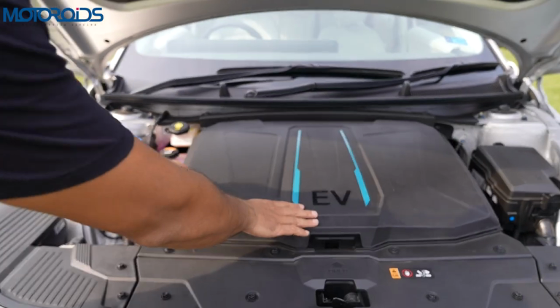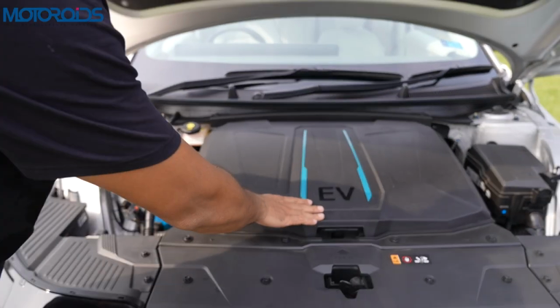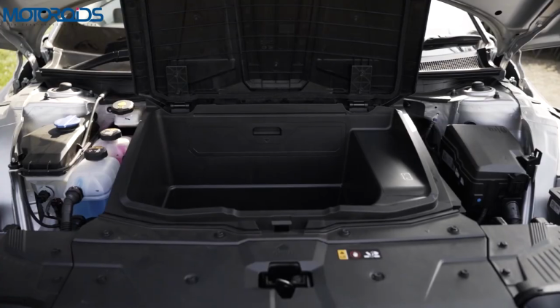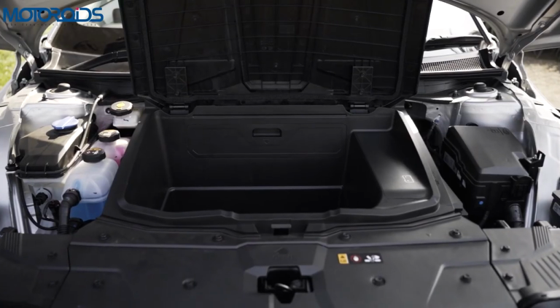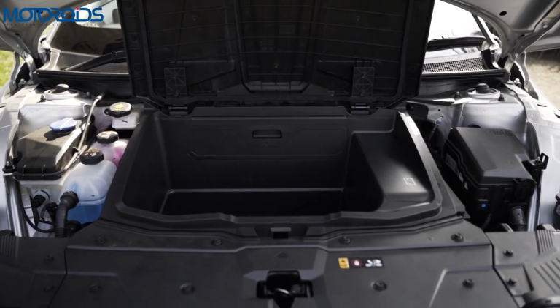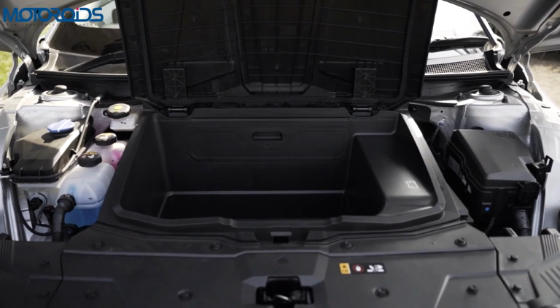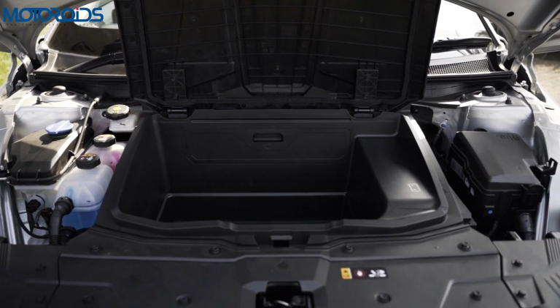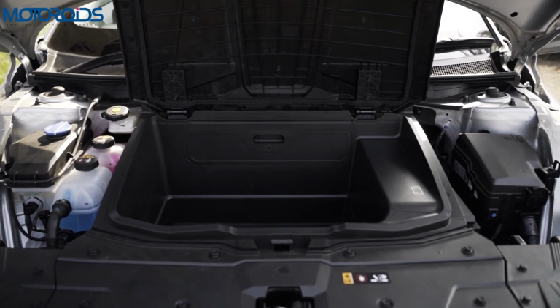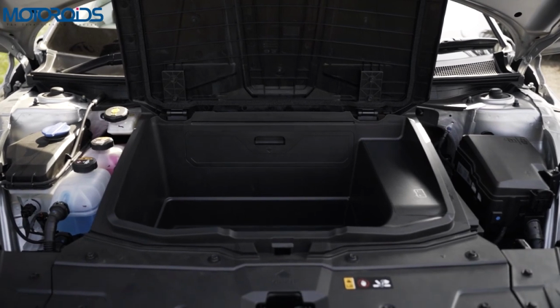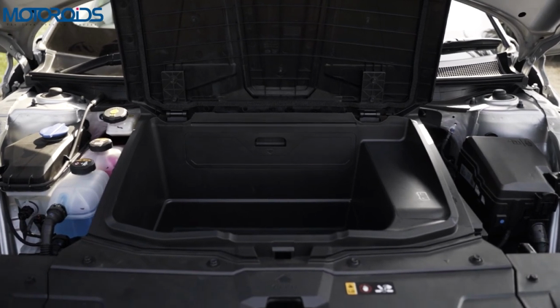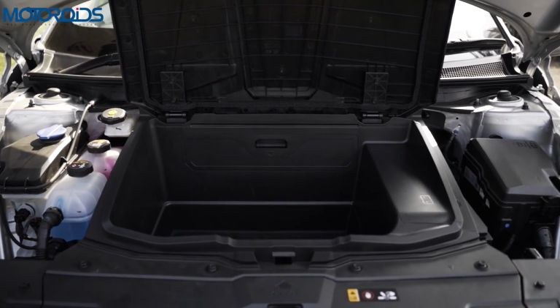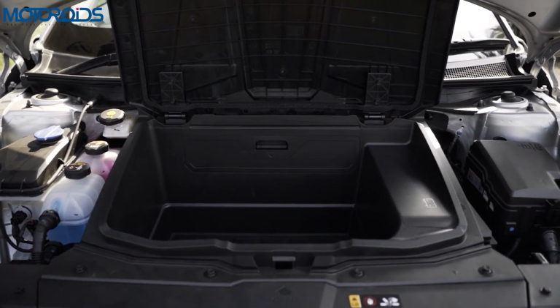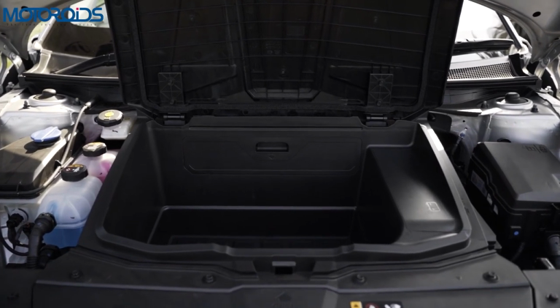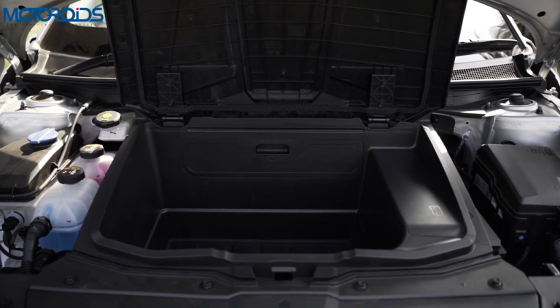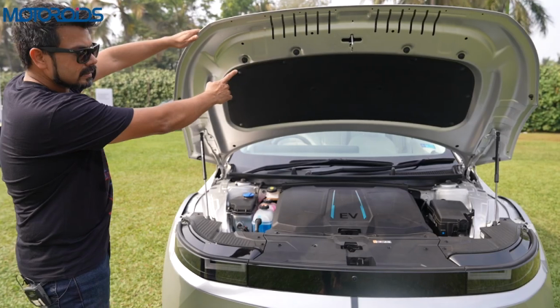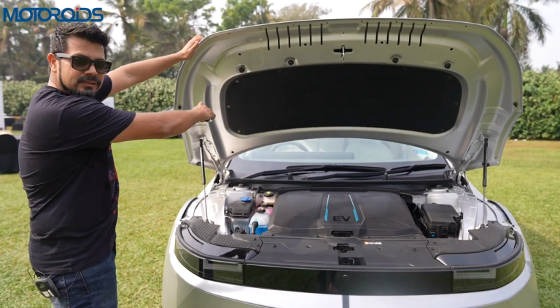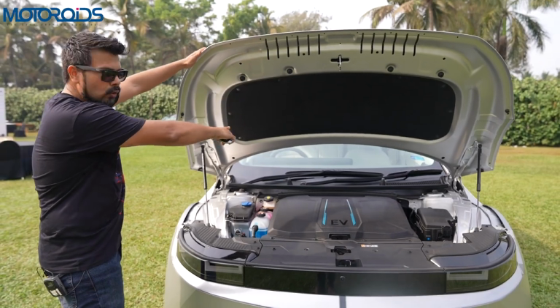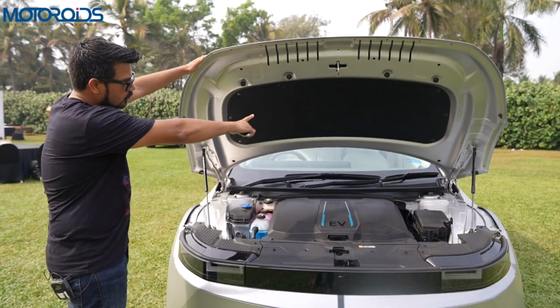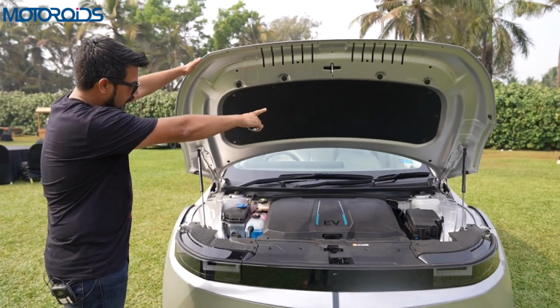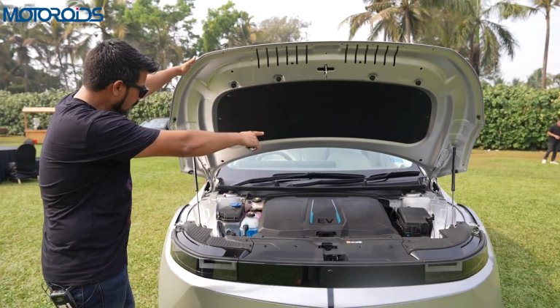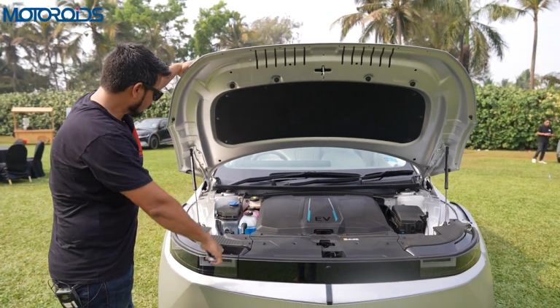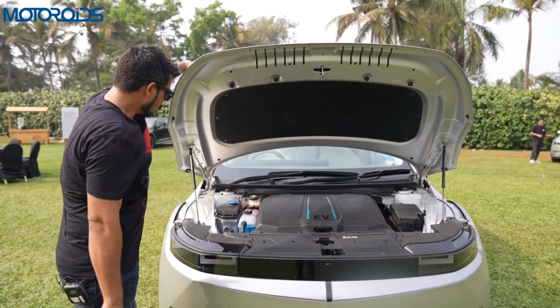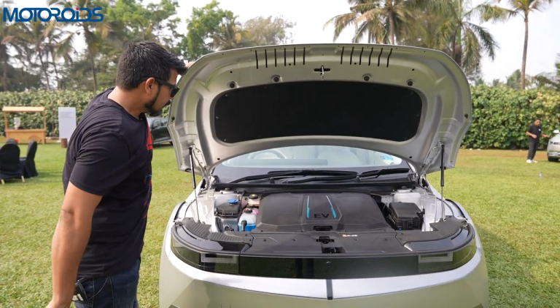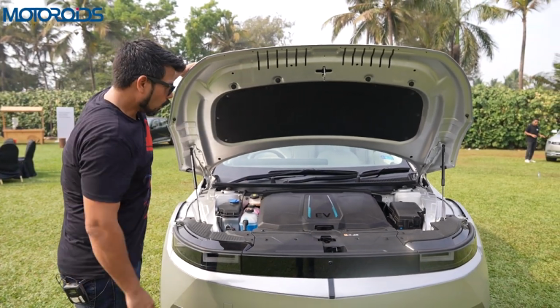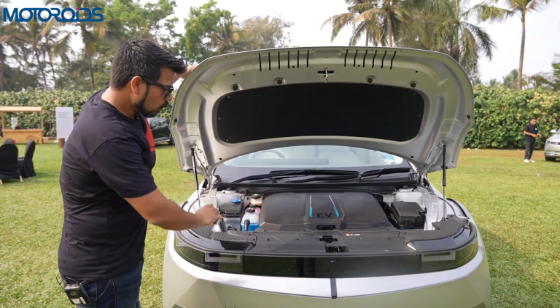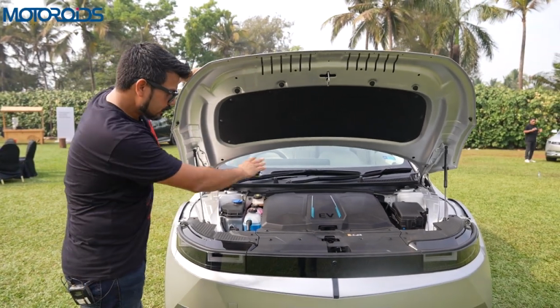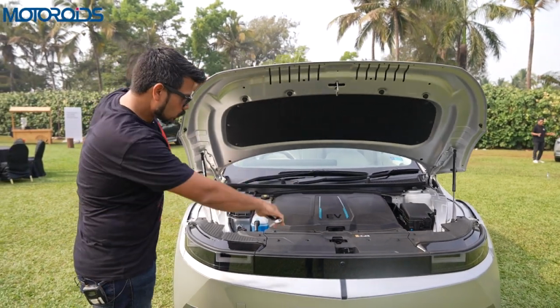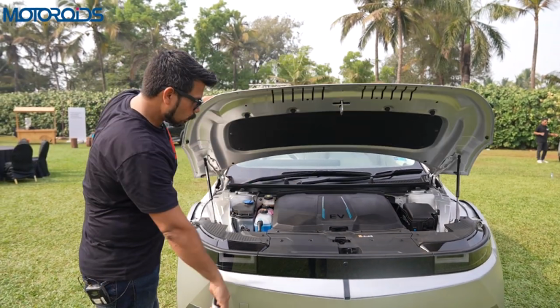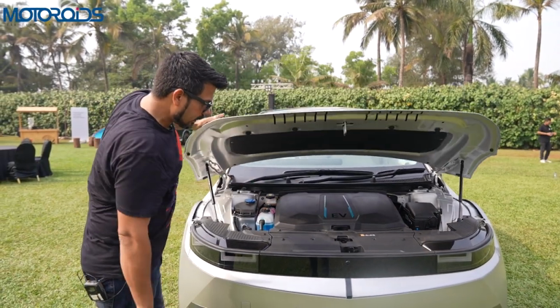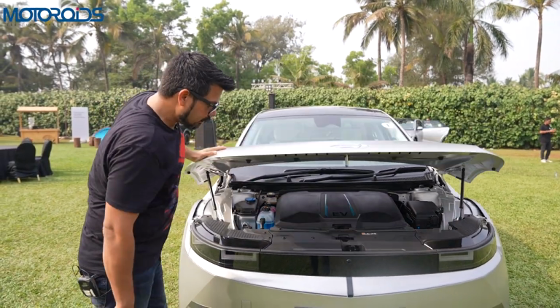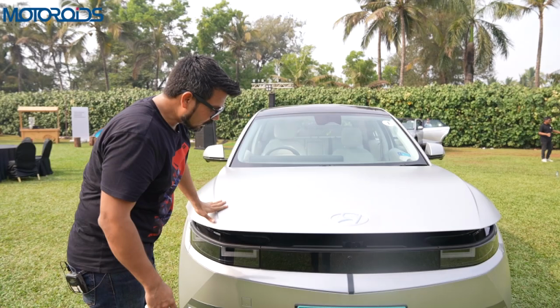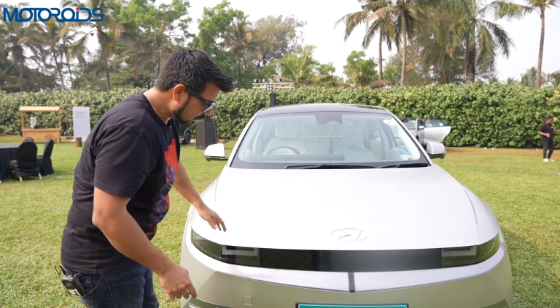In terms of charging times, if you're using the 11 kilowatt wall-mounted charger this car will take around seven hours. If you're using the 50 kilowatt charger it'll take around an hour, and if you're using the 350 kilowatt superfast charger this car can be charged in 18 minutes flat — from 10 to 80 percent. Apart from the 530 litres of boot space at the back, you also have a useful frunk which is about 57 litres and is good for a couple of haversacks at the very least.